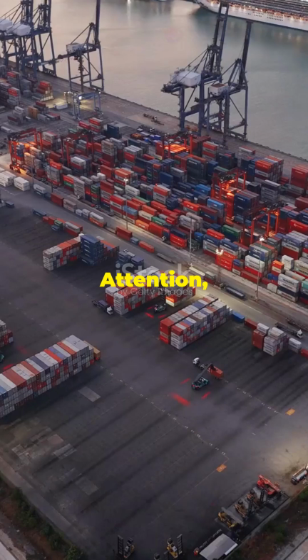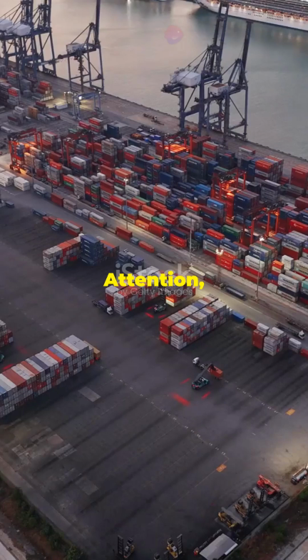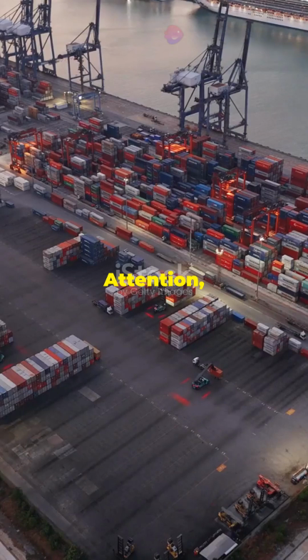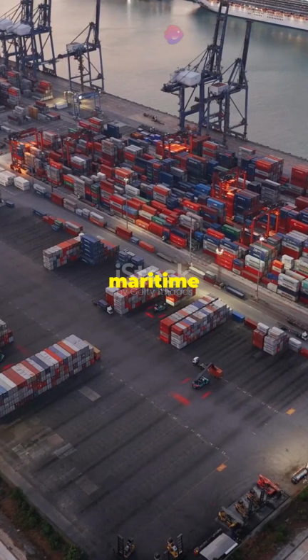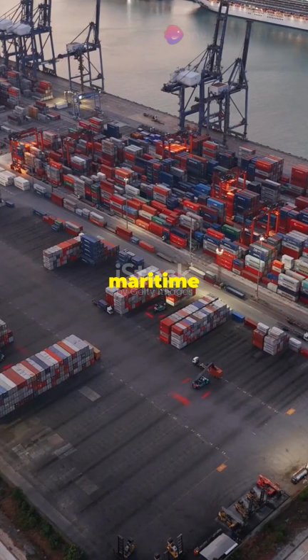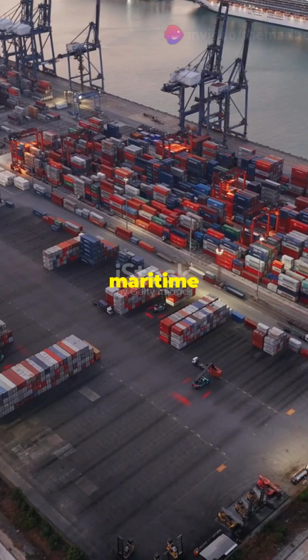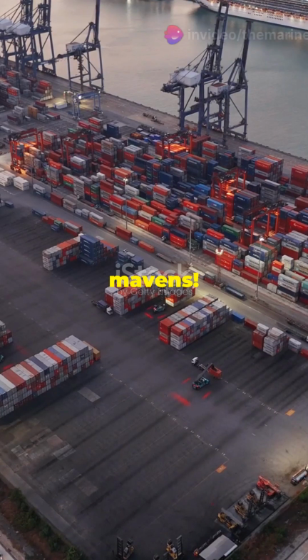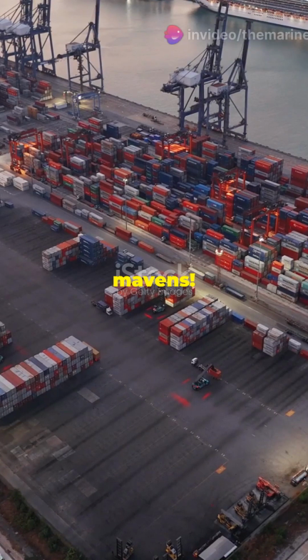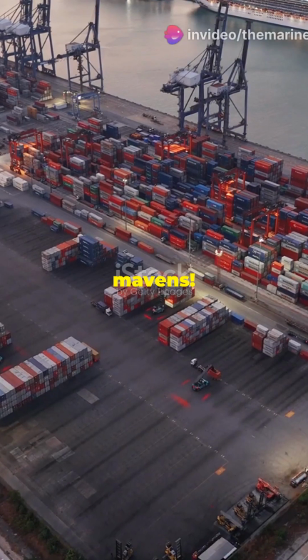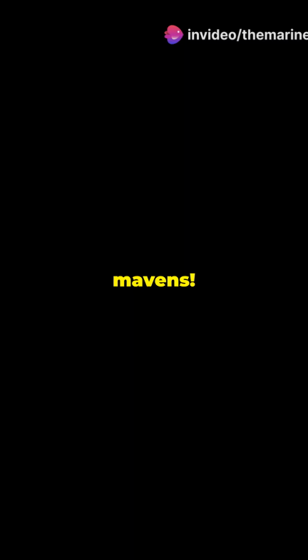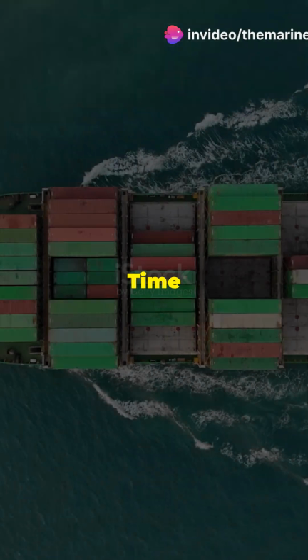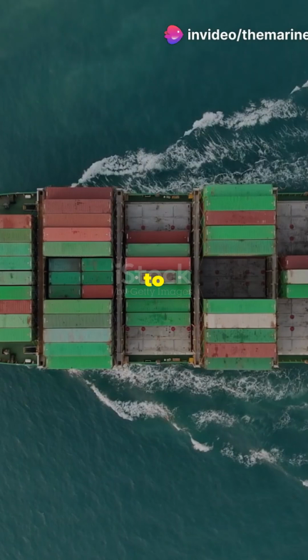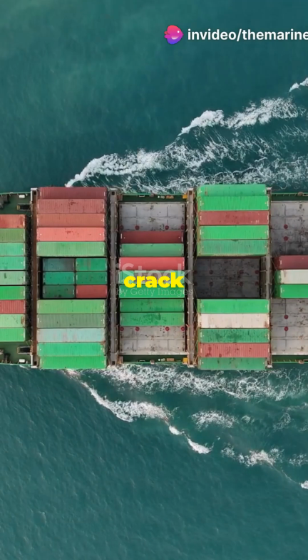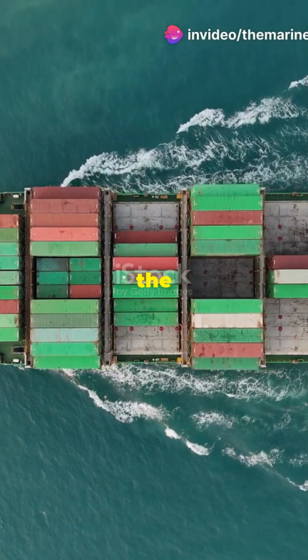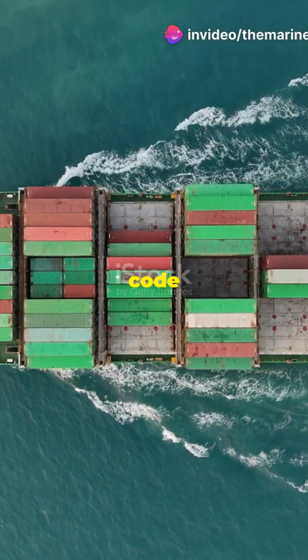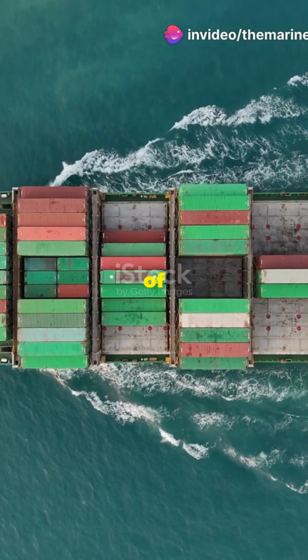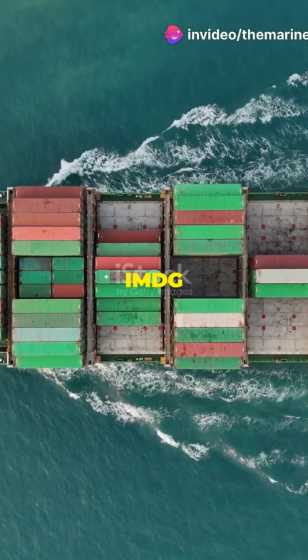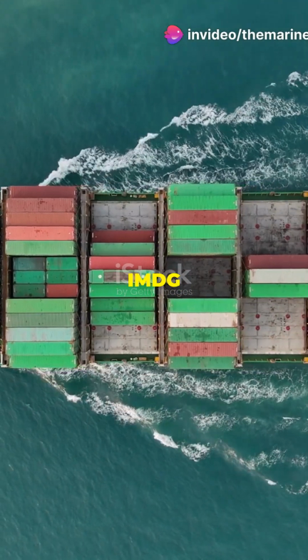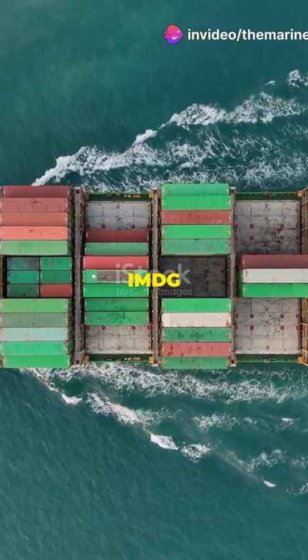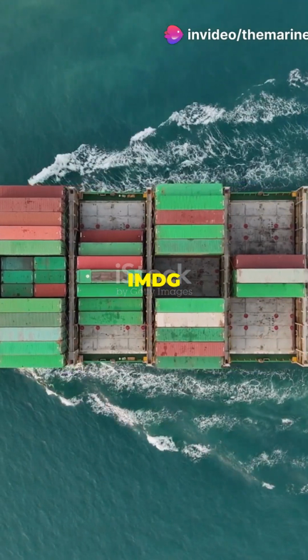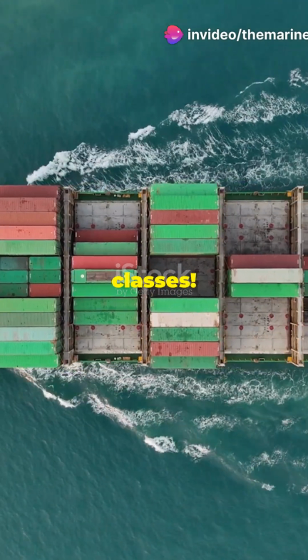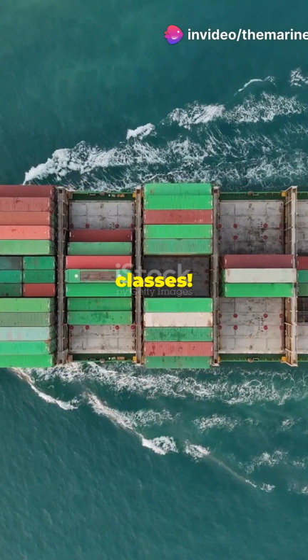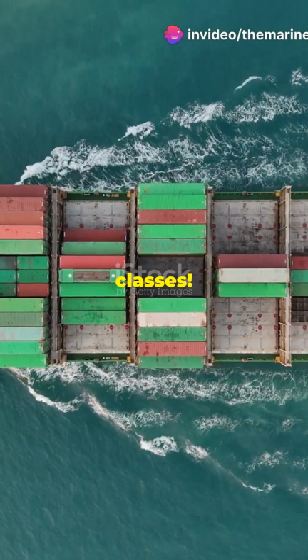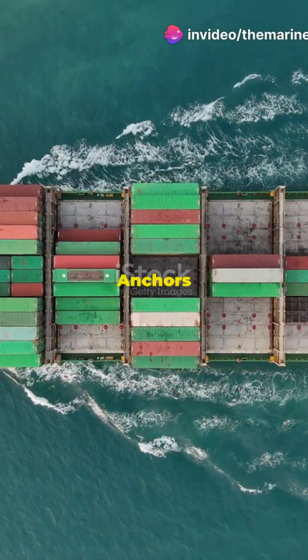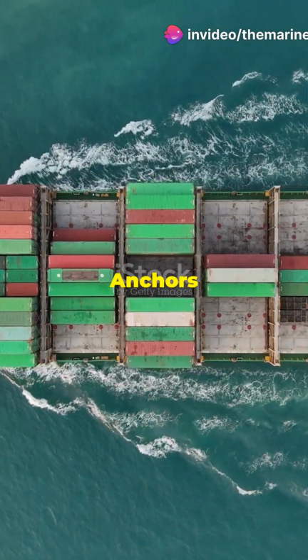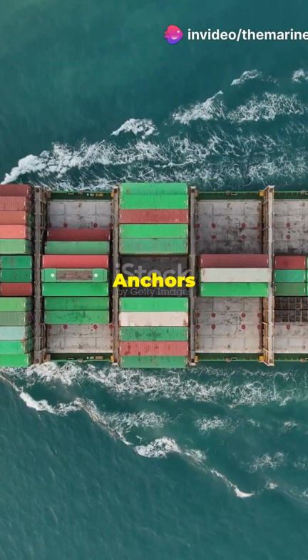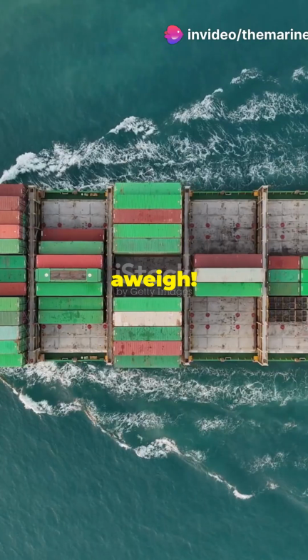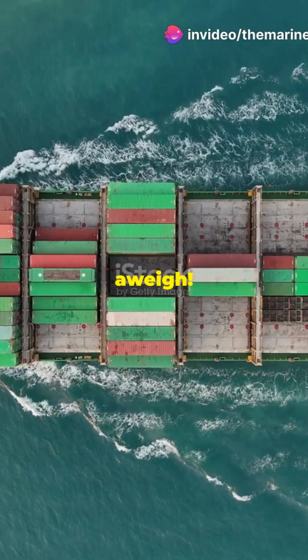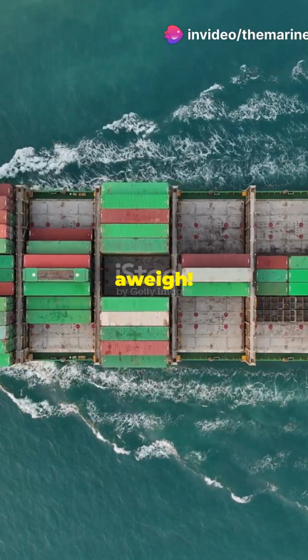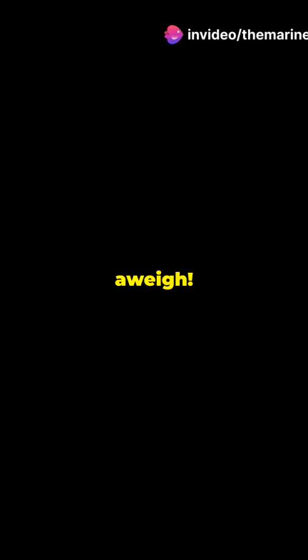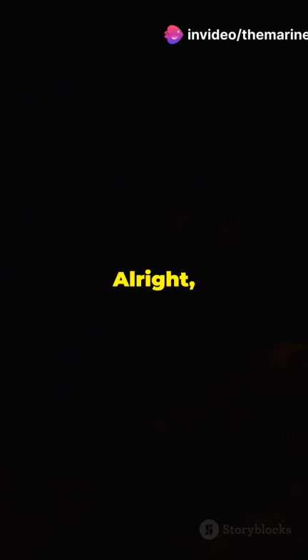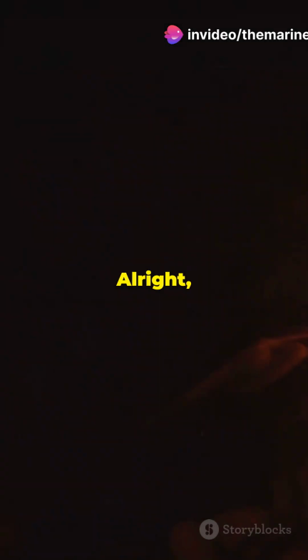Attention, maritime mavens. Time to crack the code of IMDG classes. Anchors away. All right,